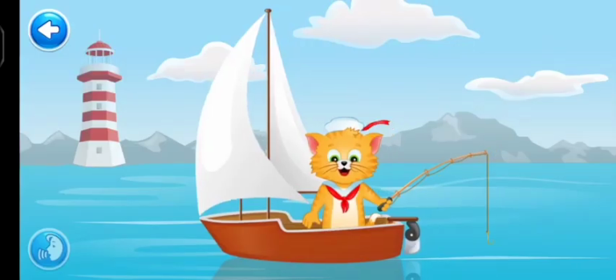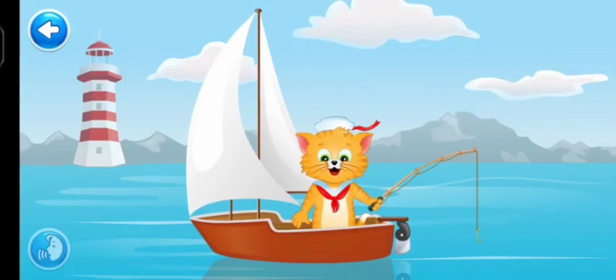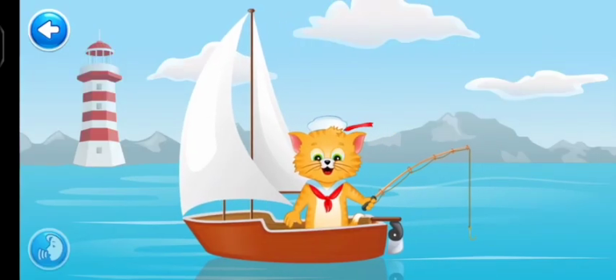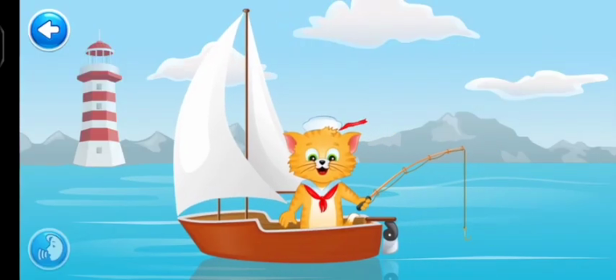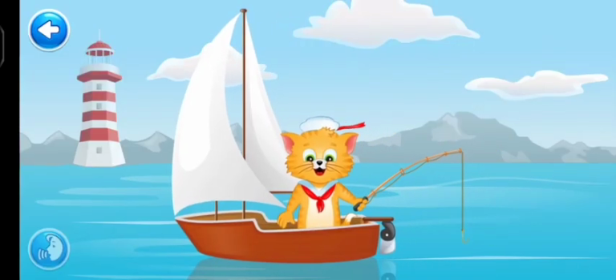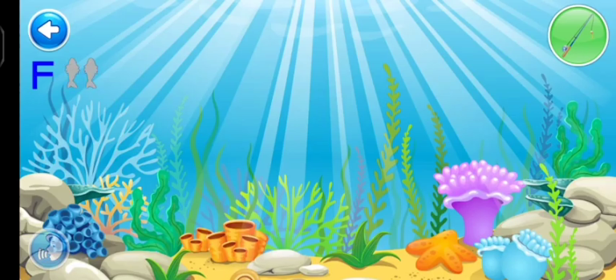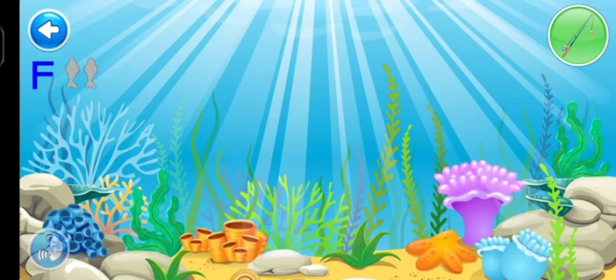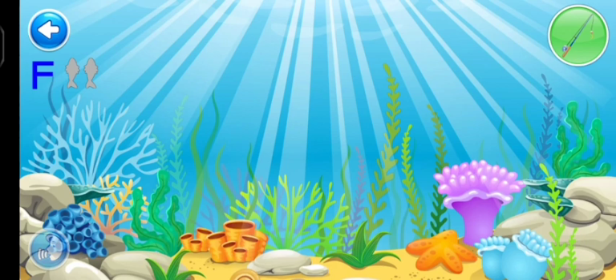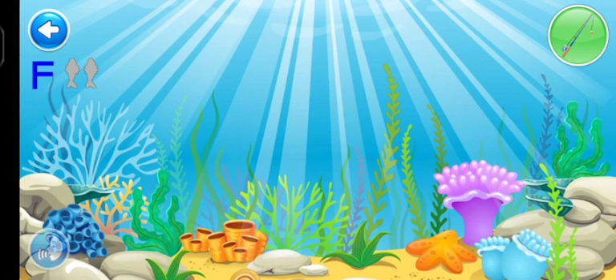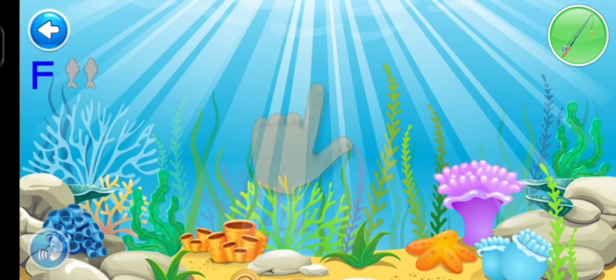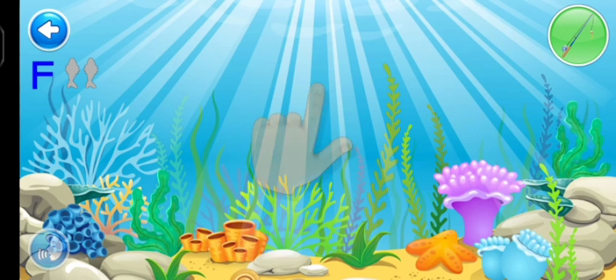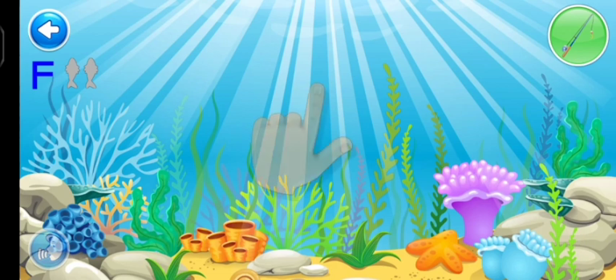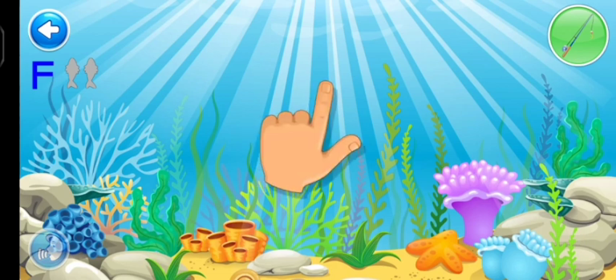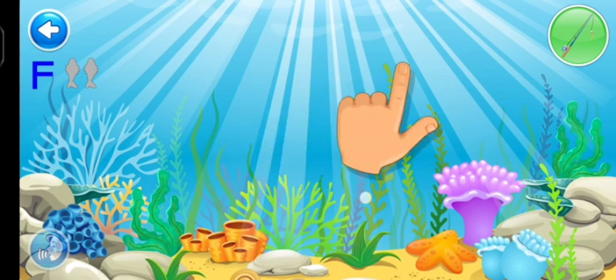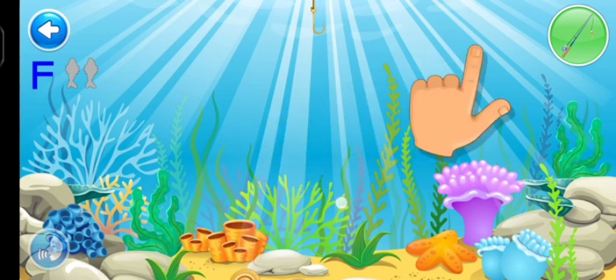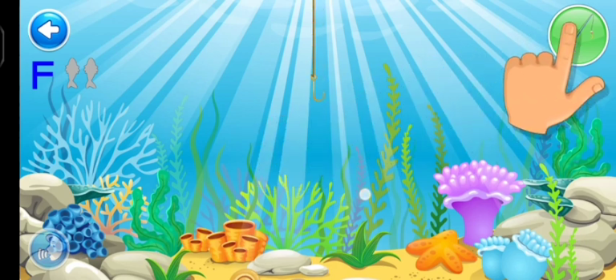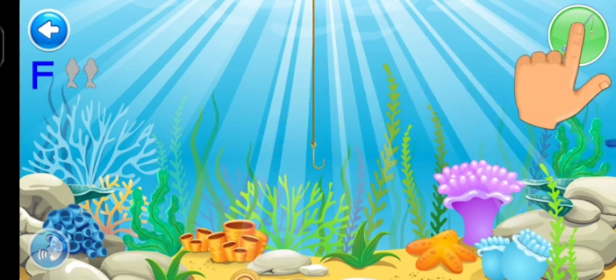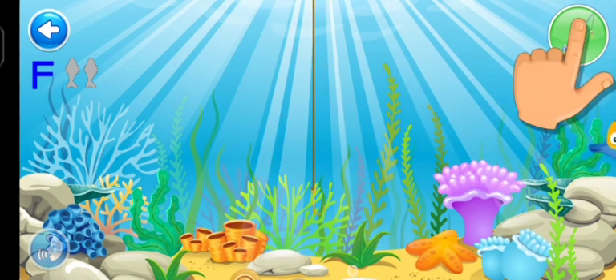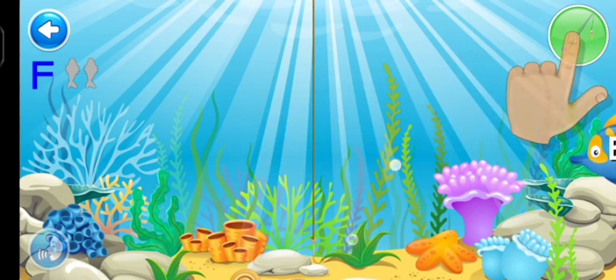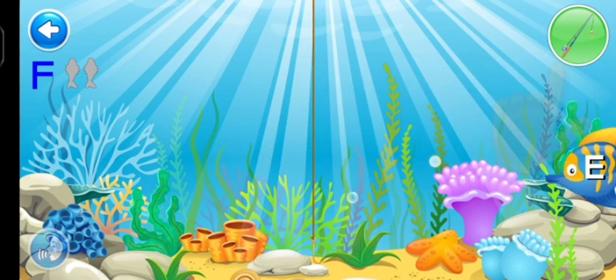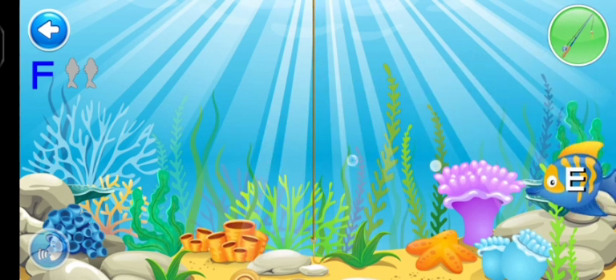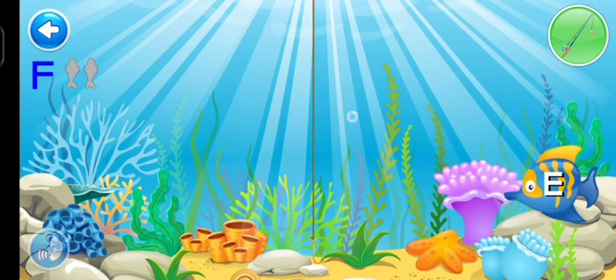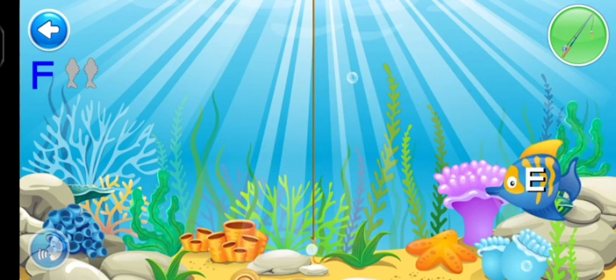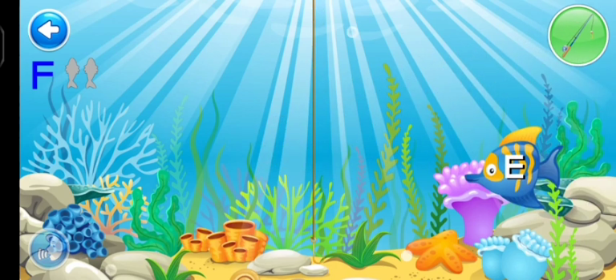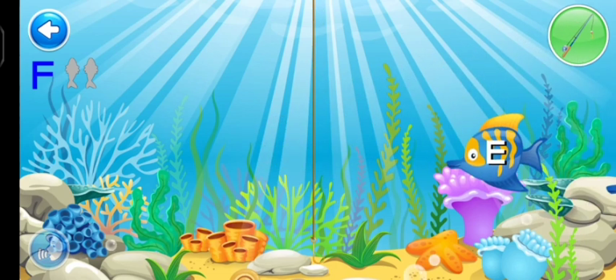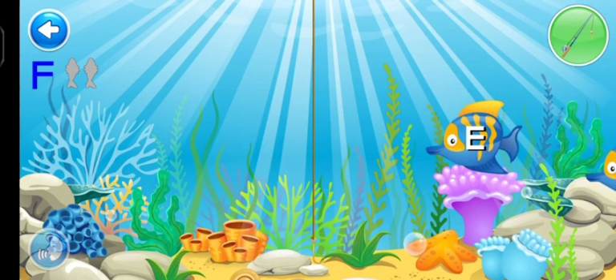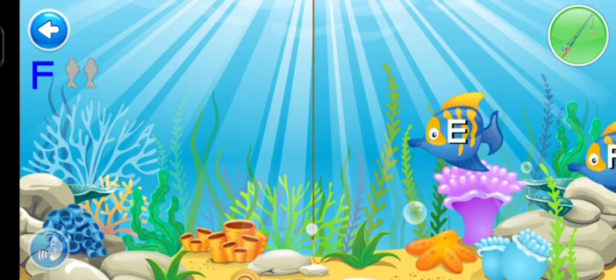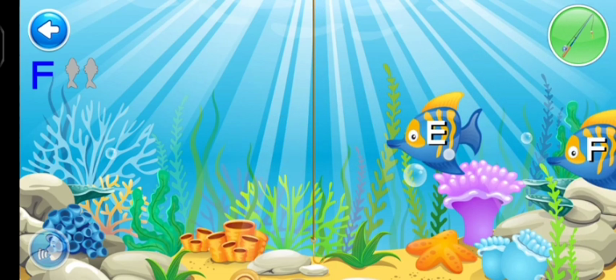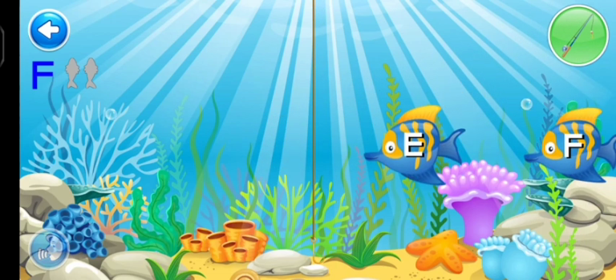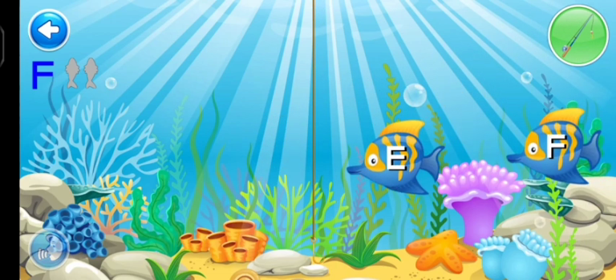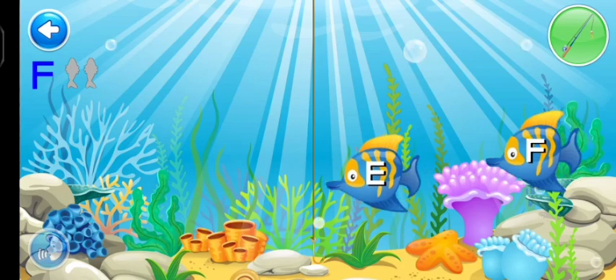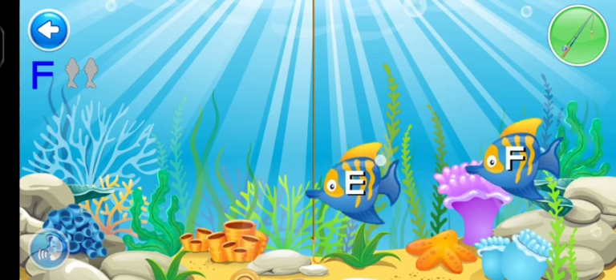Letters. Tap on the fishing pole button to catch the fish. Can you spot the letter F?